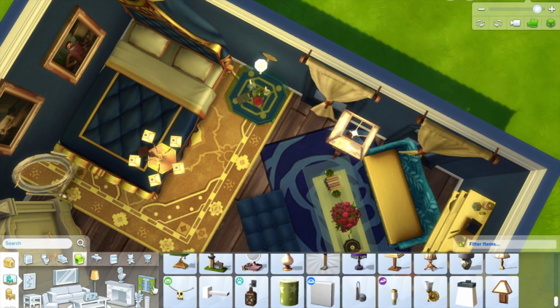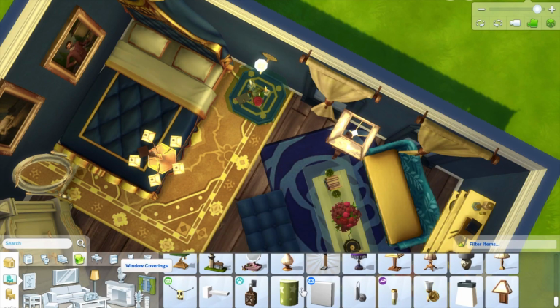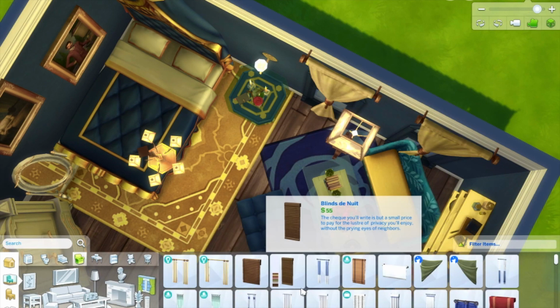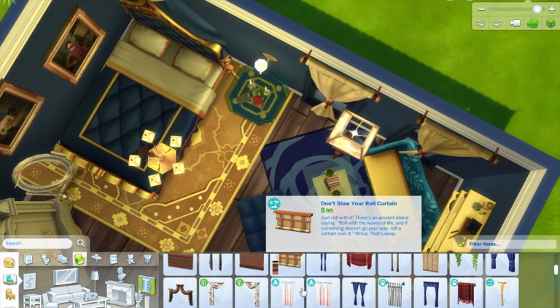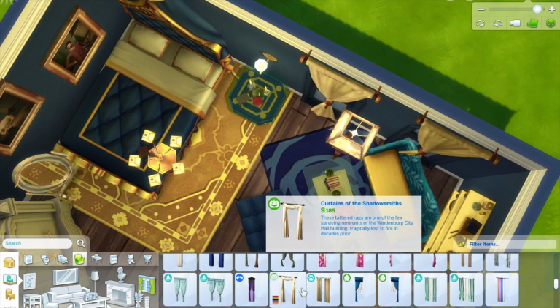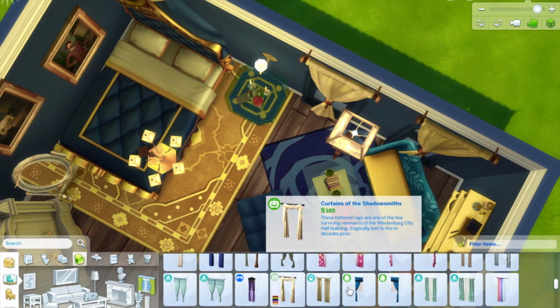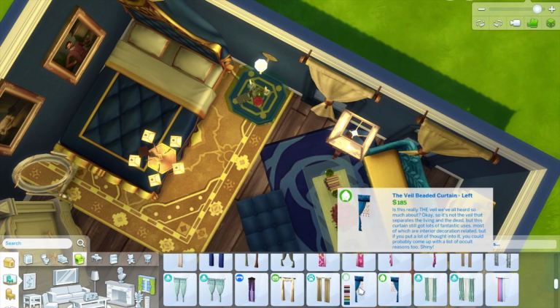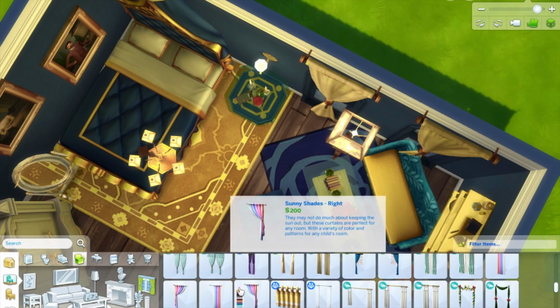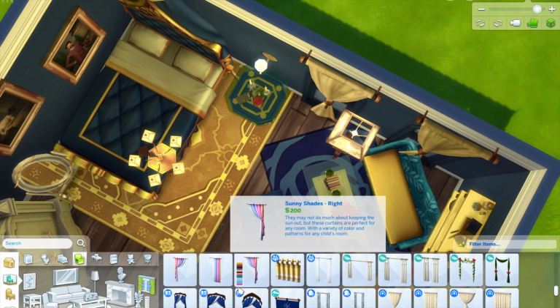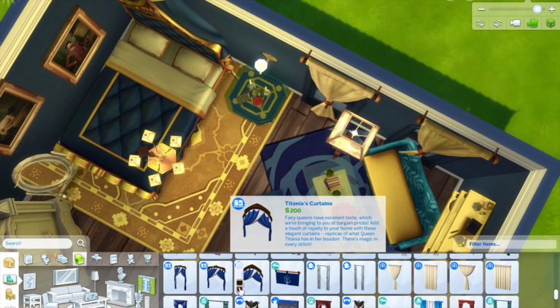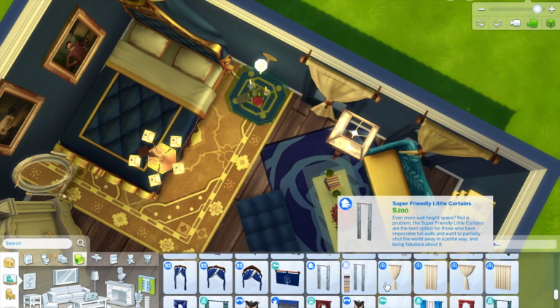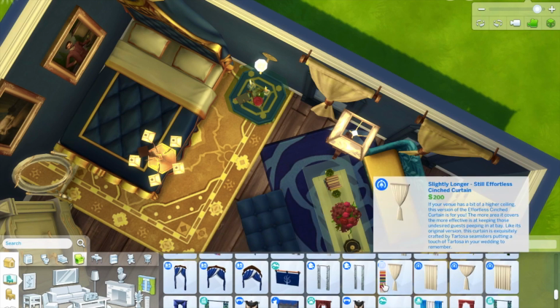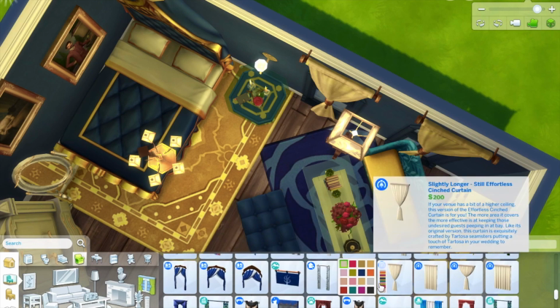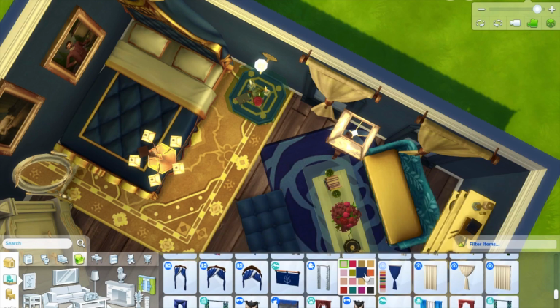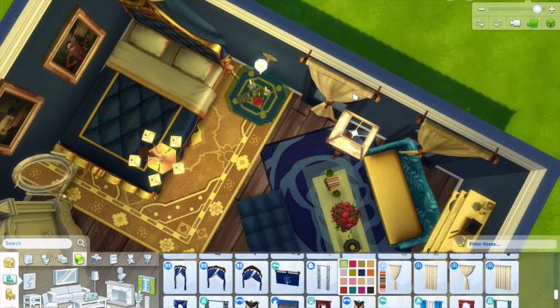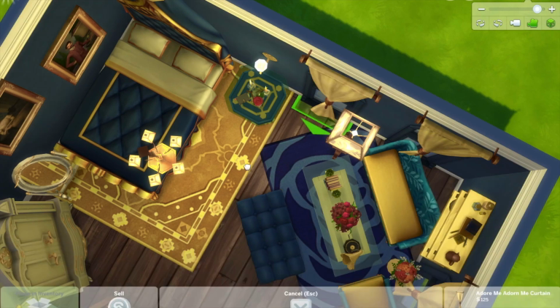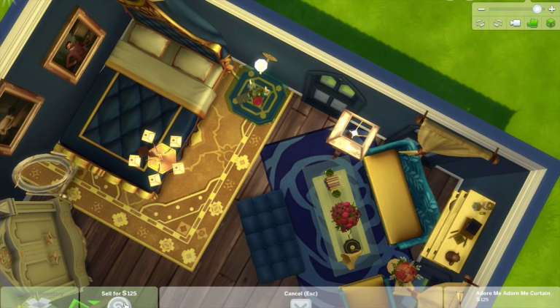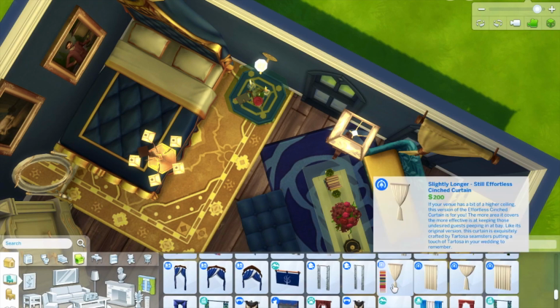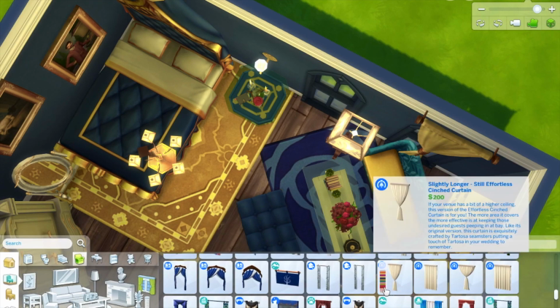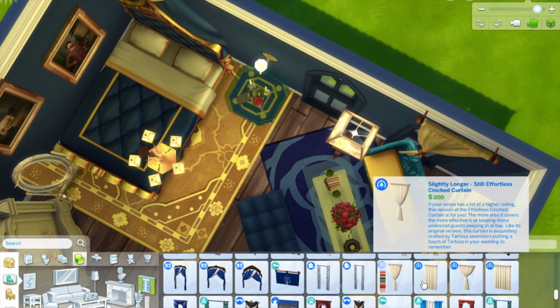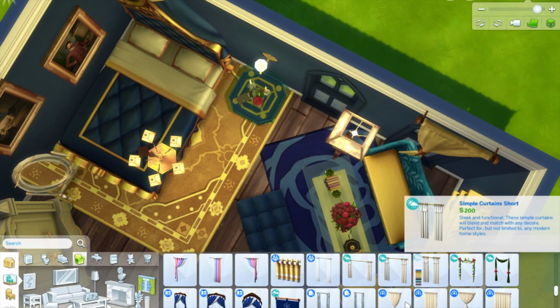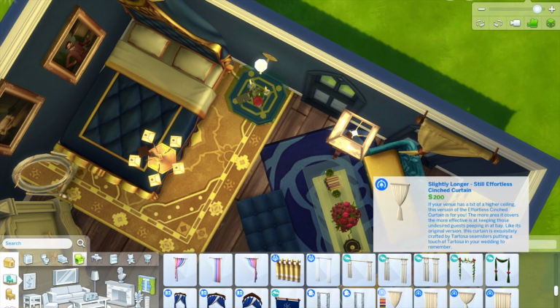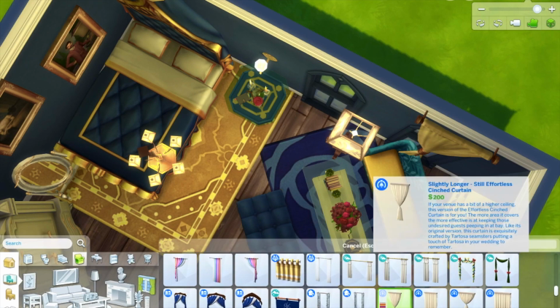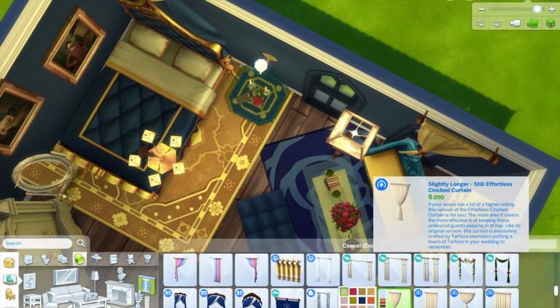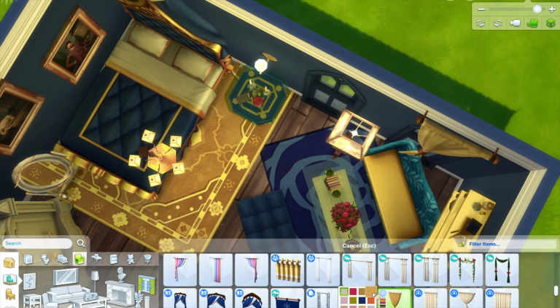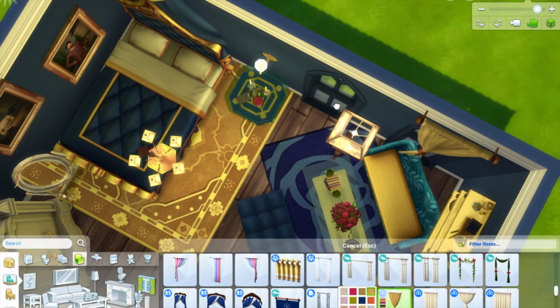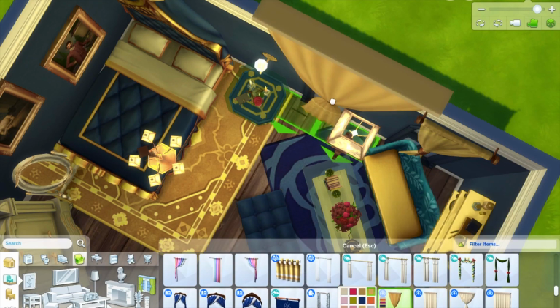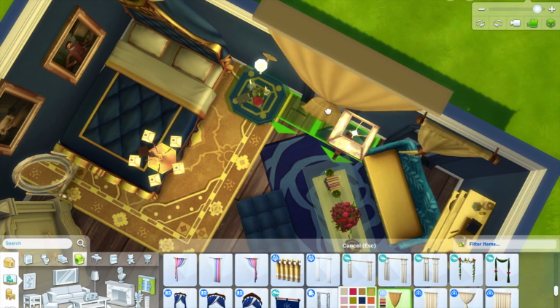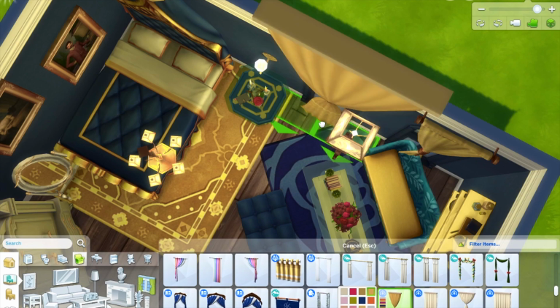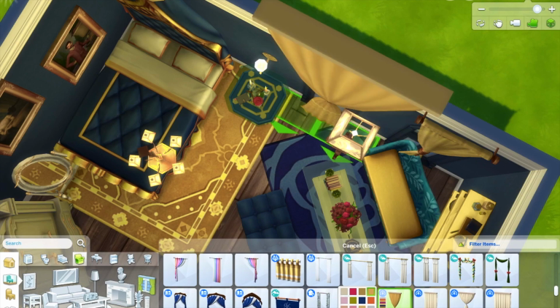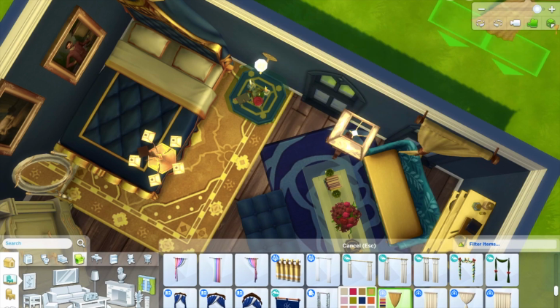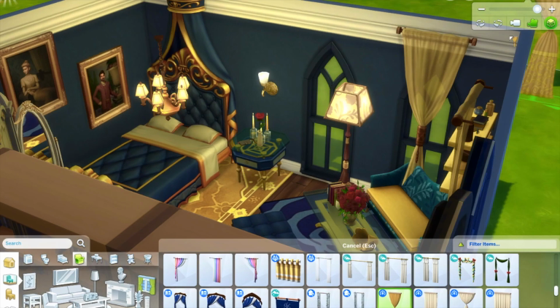I added another little light above the dressing table and ended up putting two chandeliers in the room, which just made sense for a castle-themed space.